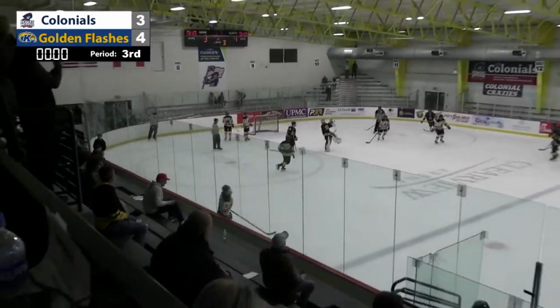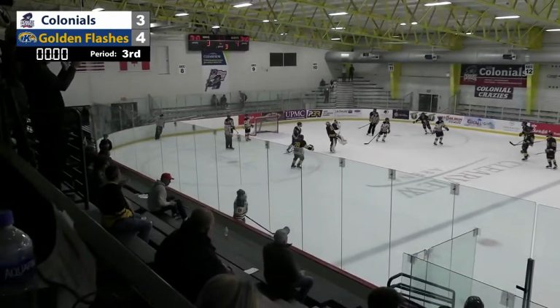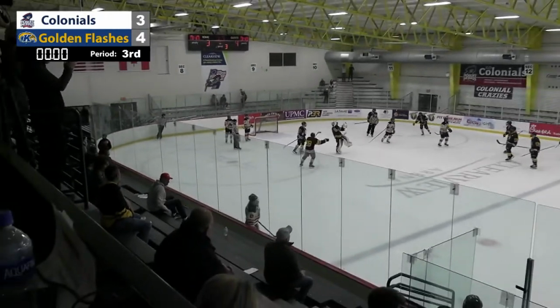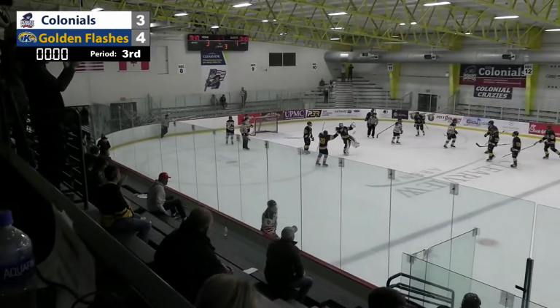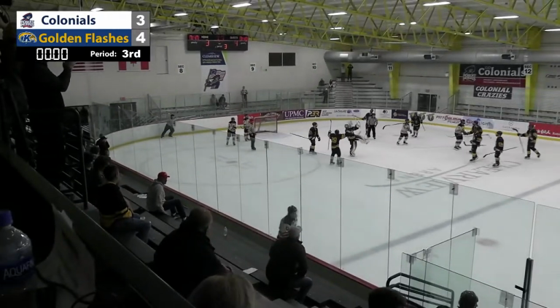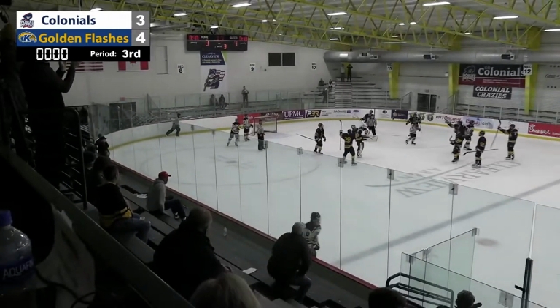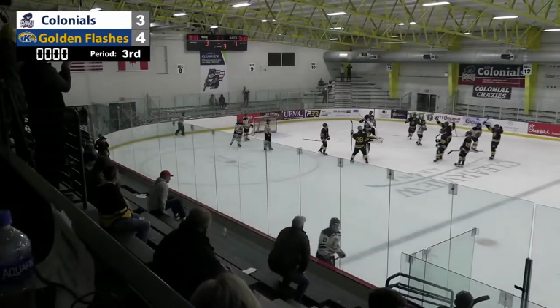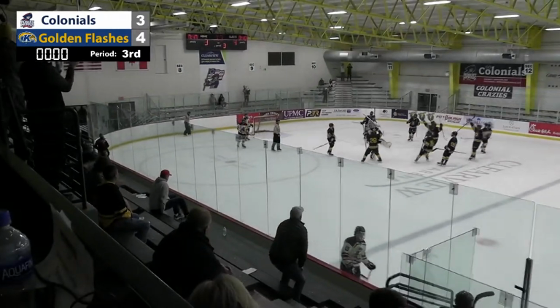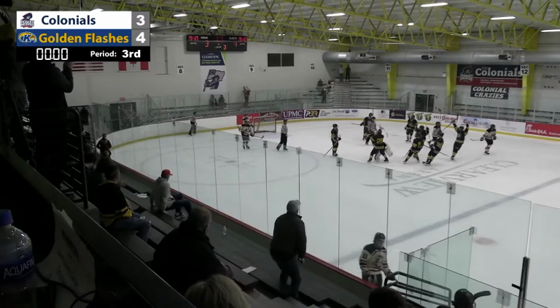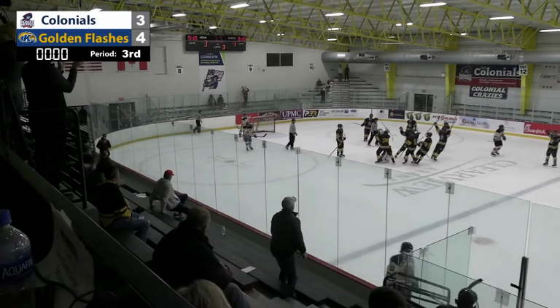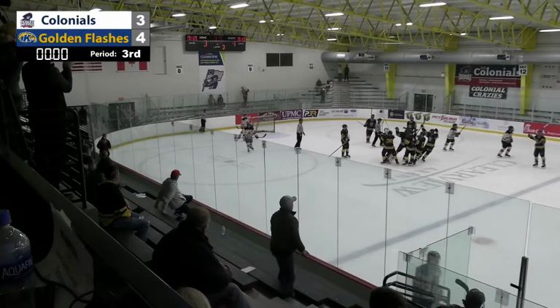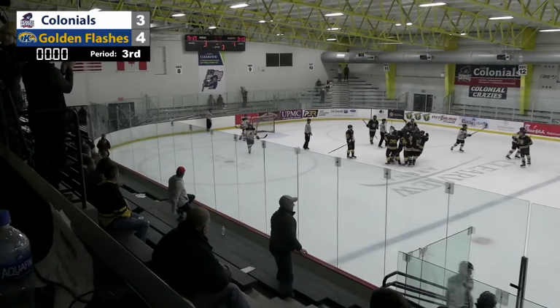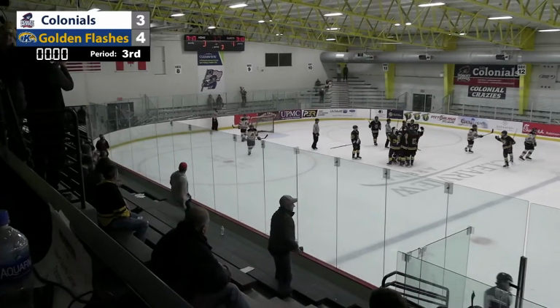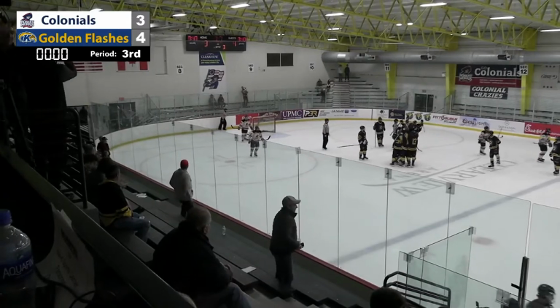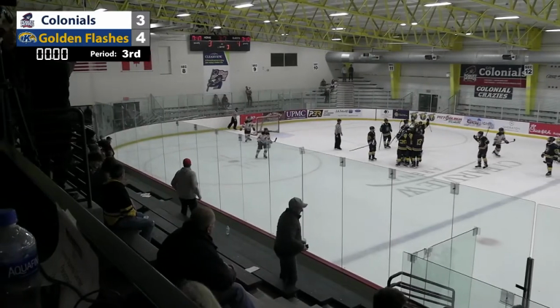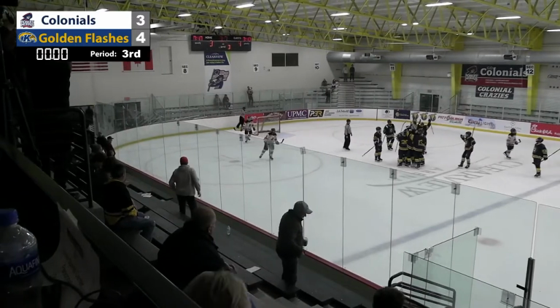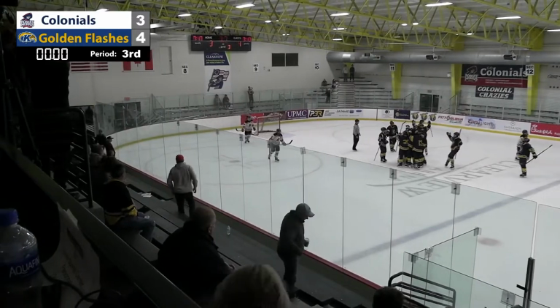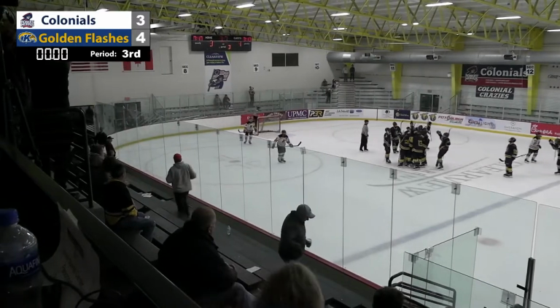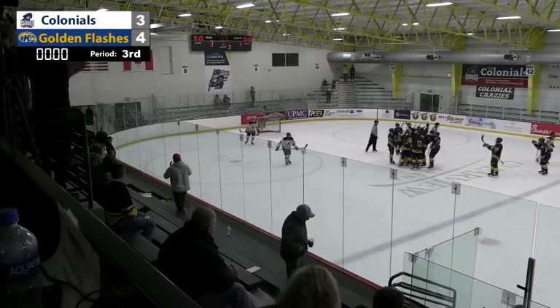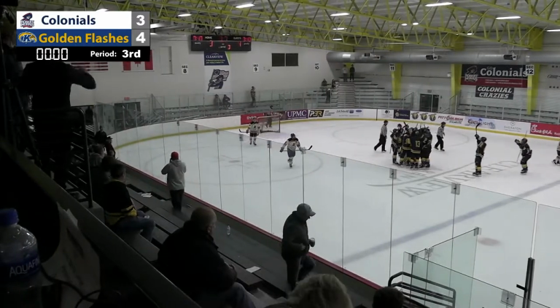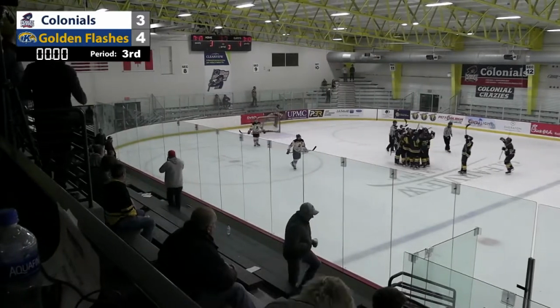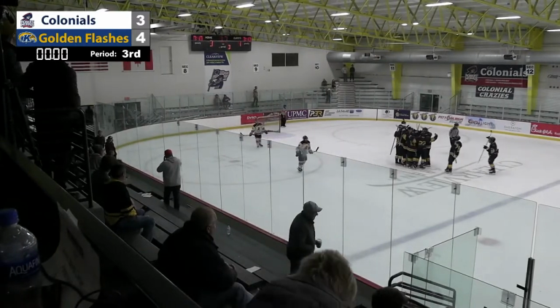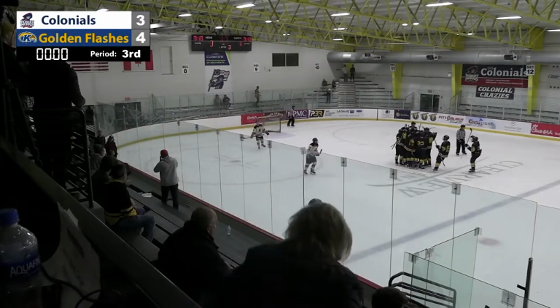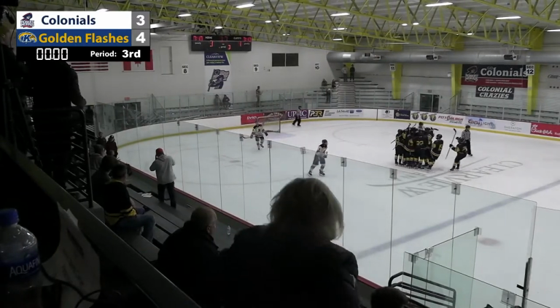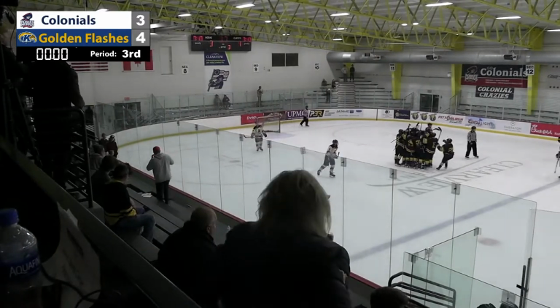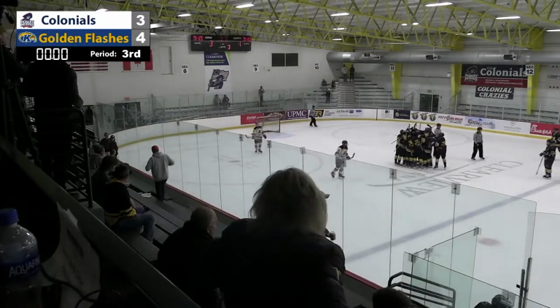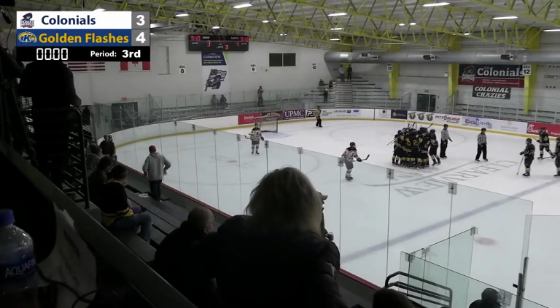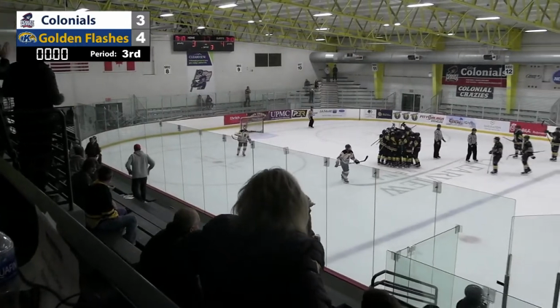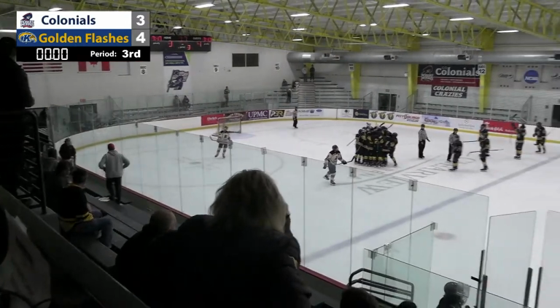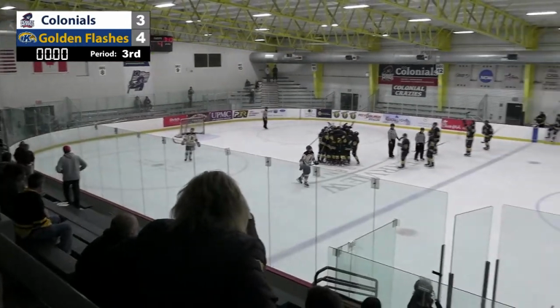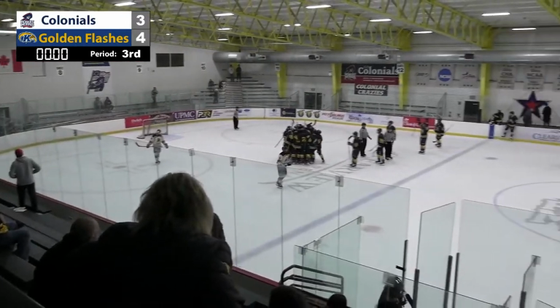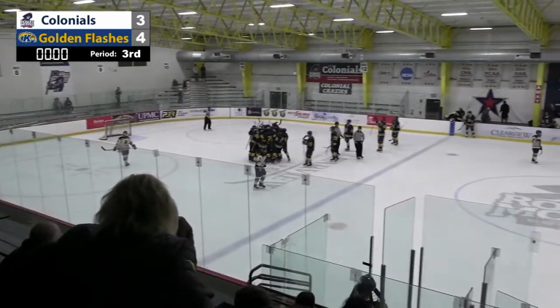Kent State wins it 4-3. Beck — a fantastic performance for Kent State.